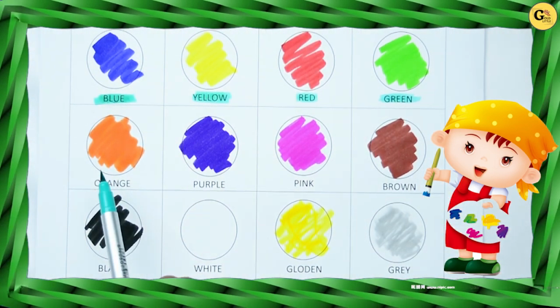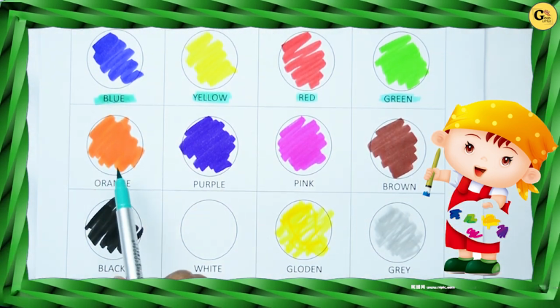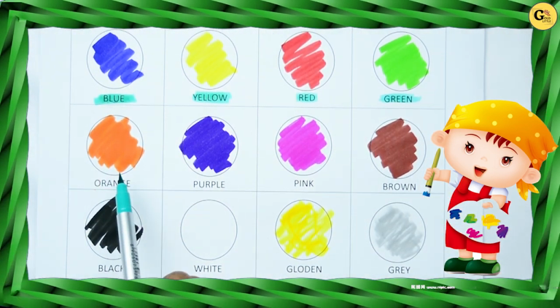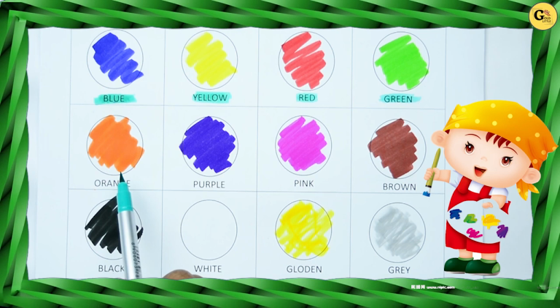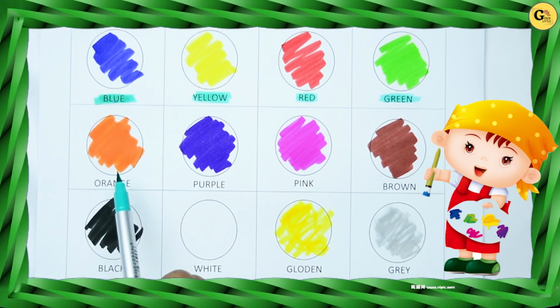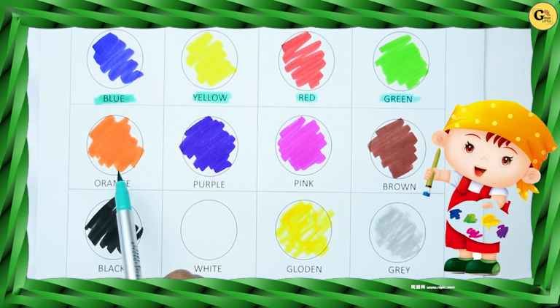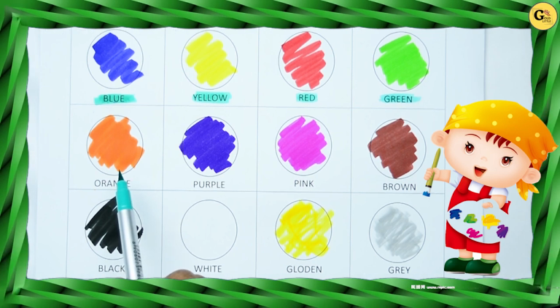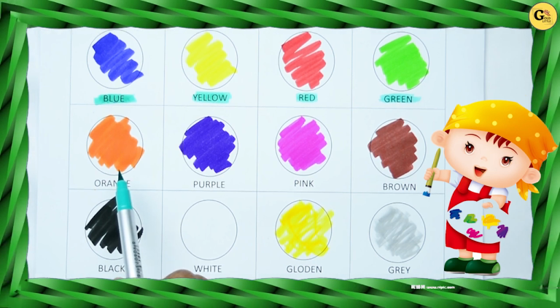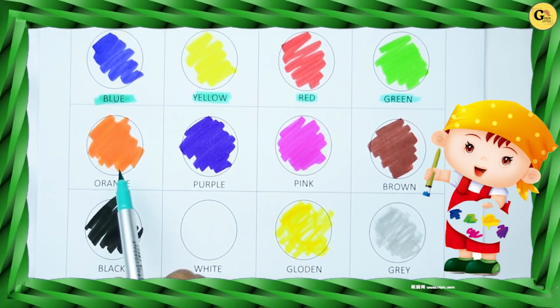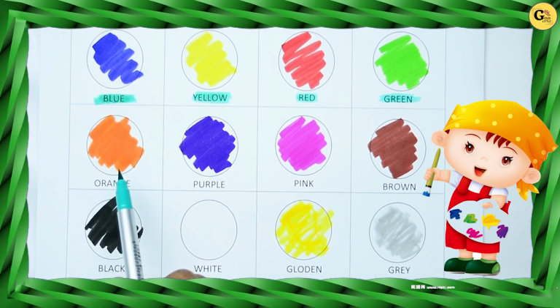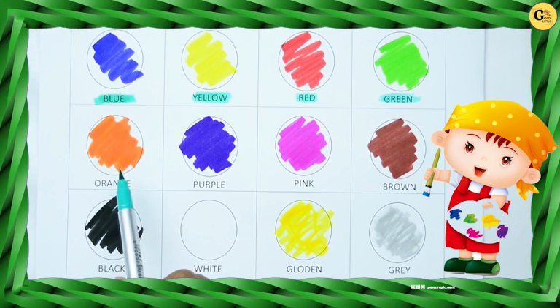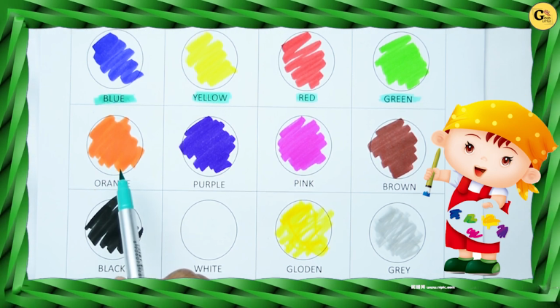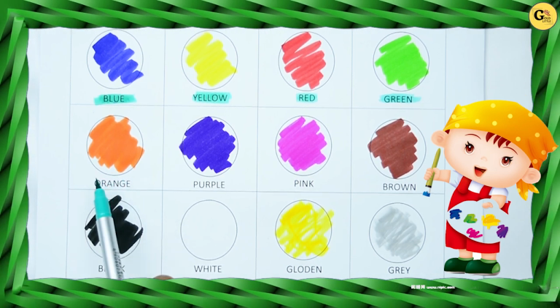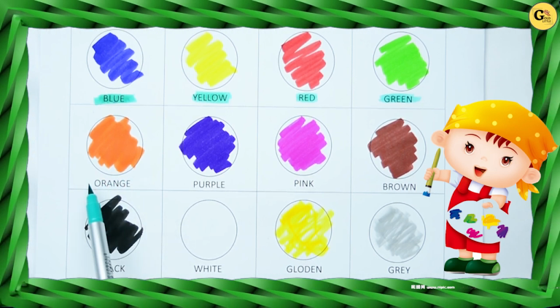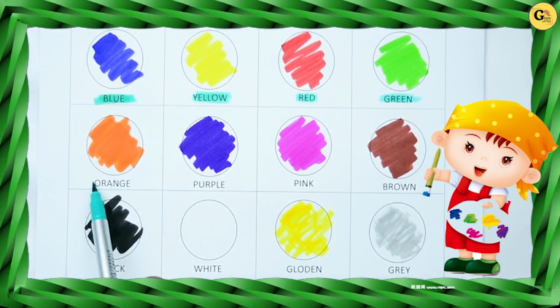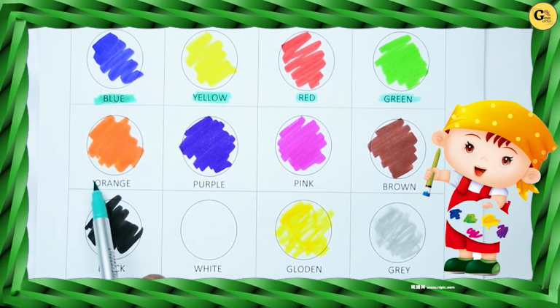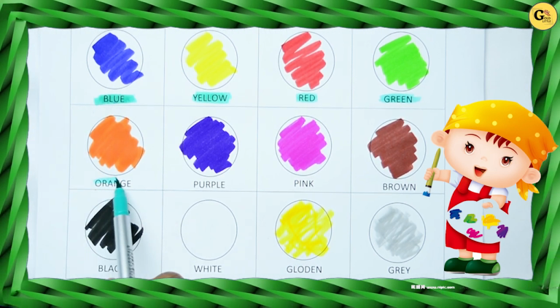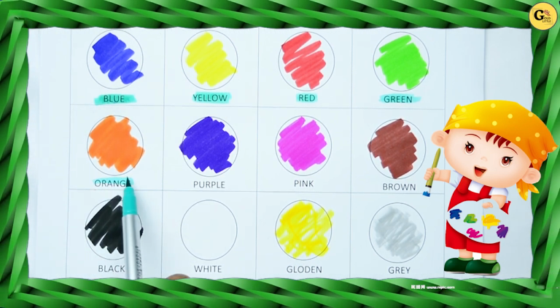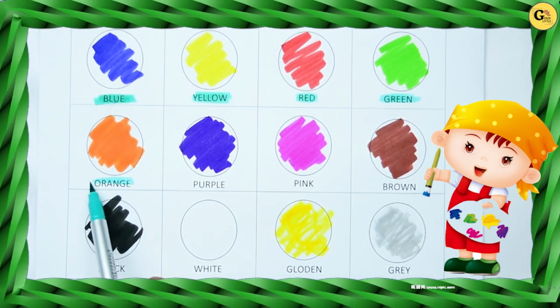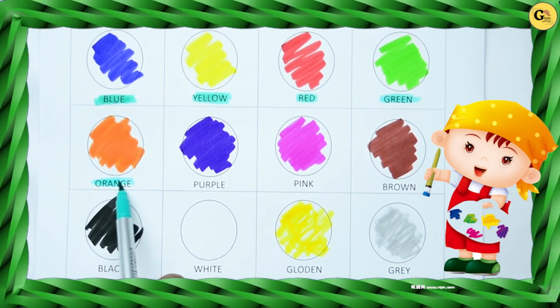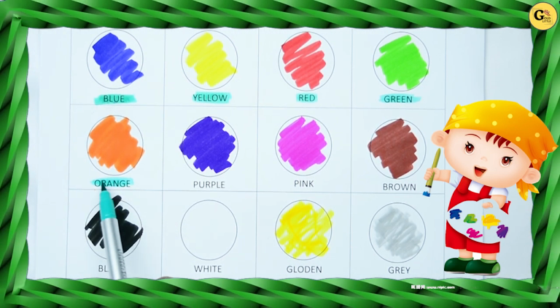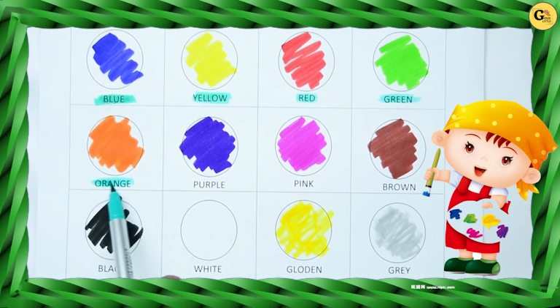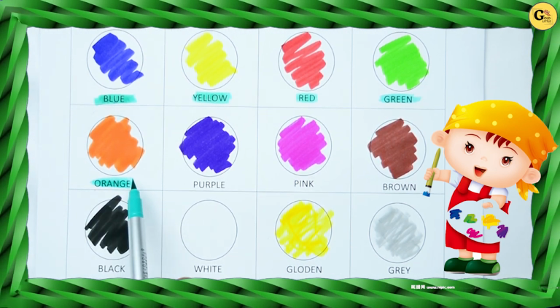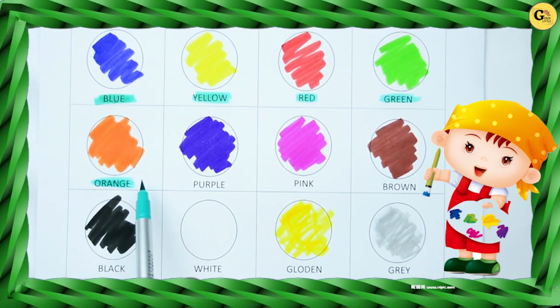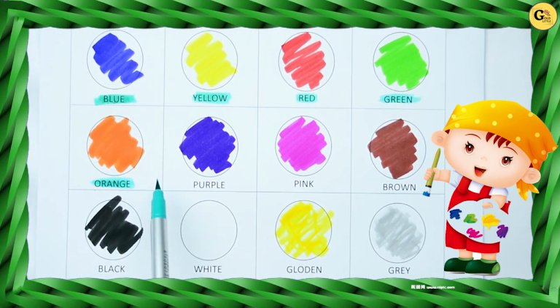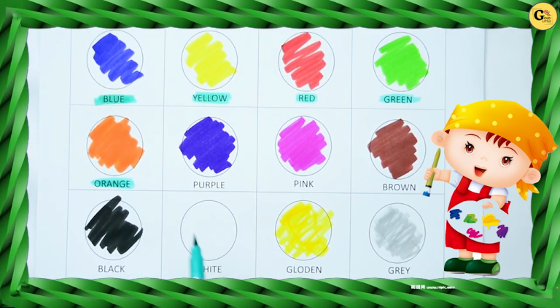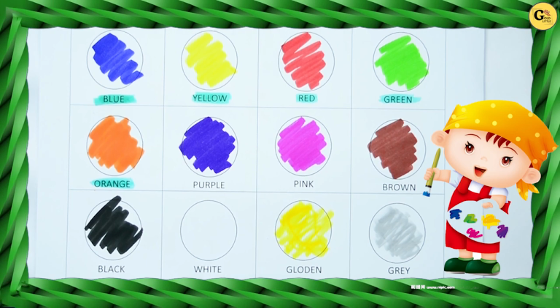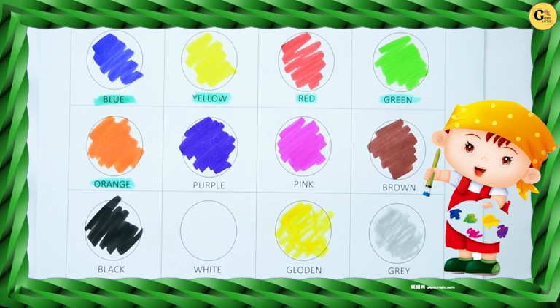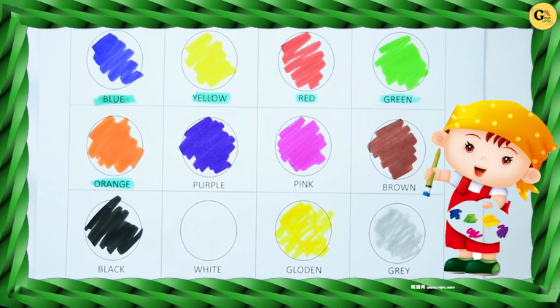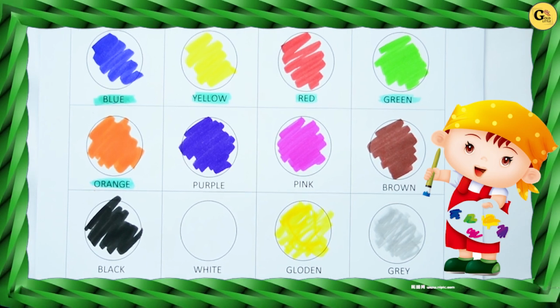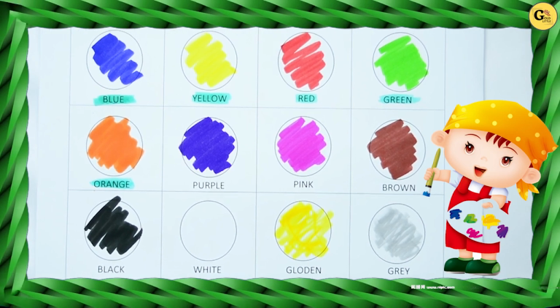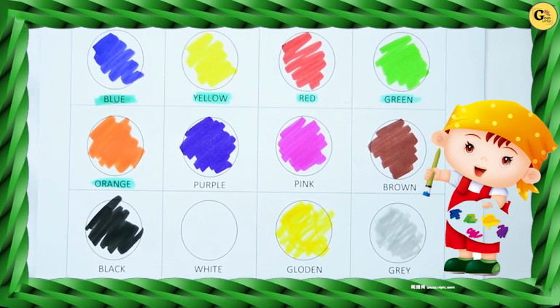Which color is this? Yes, it's orange. O-R-A-N-G-E, orange.